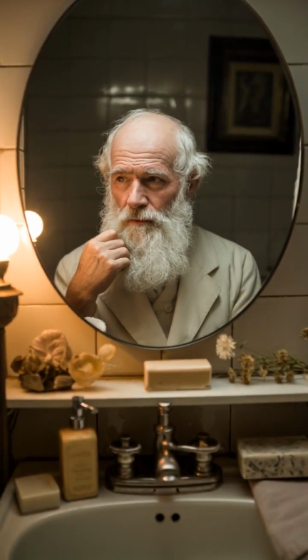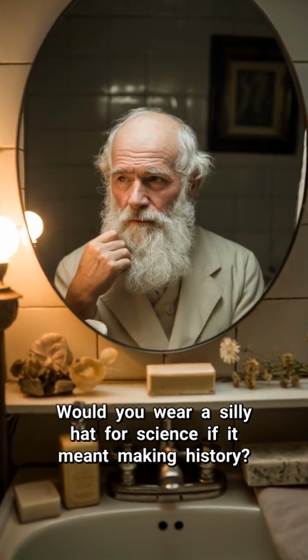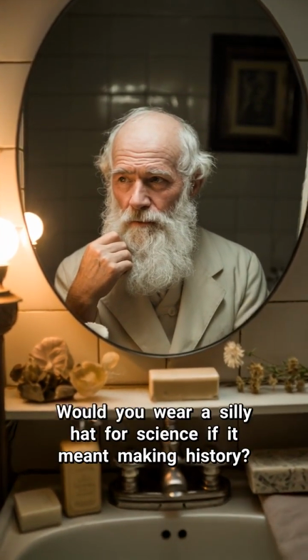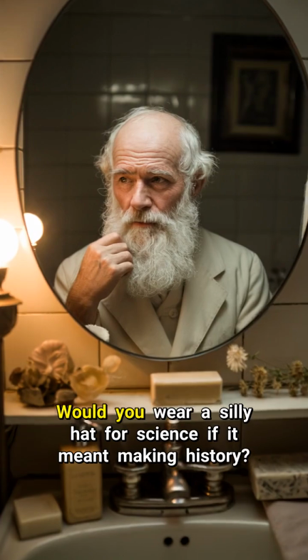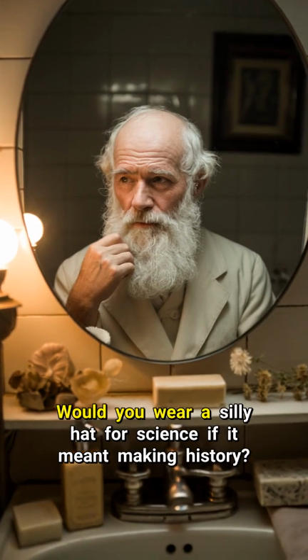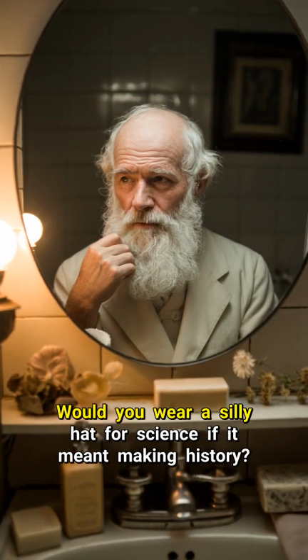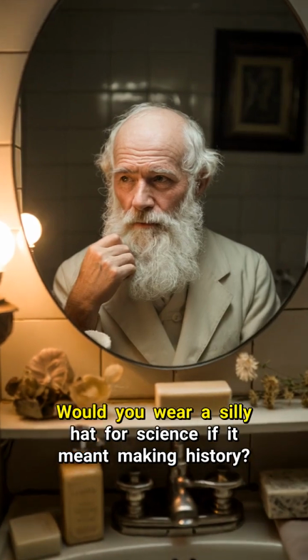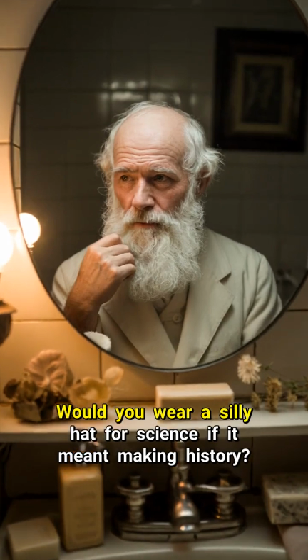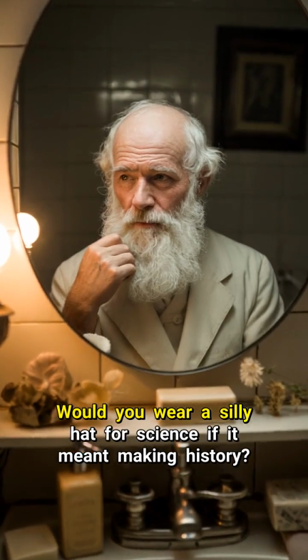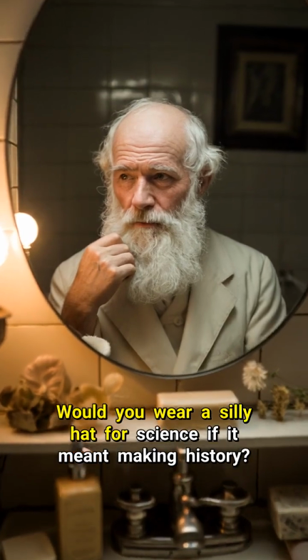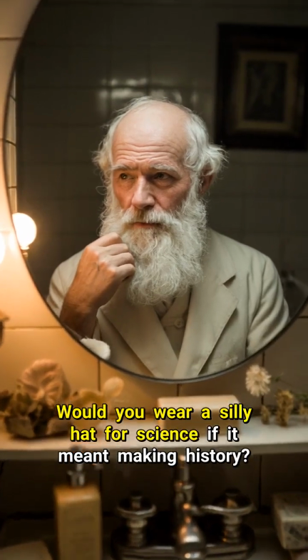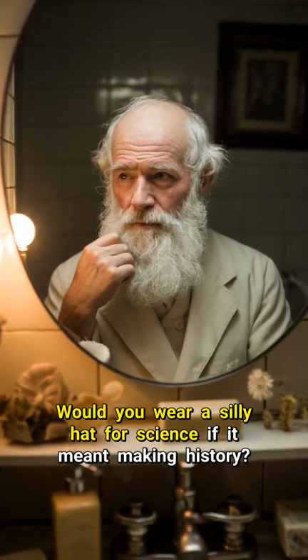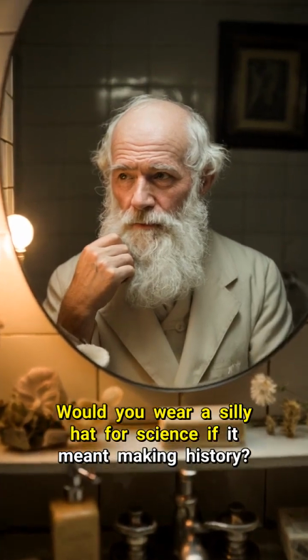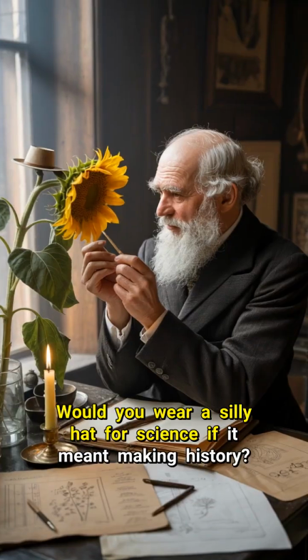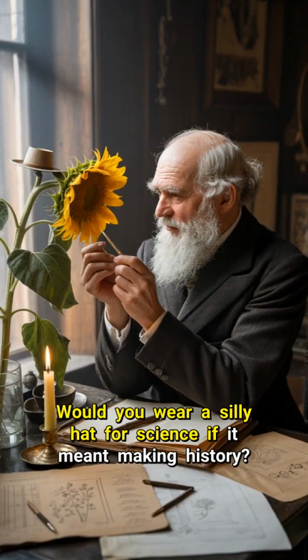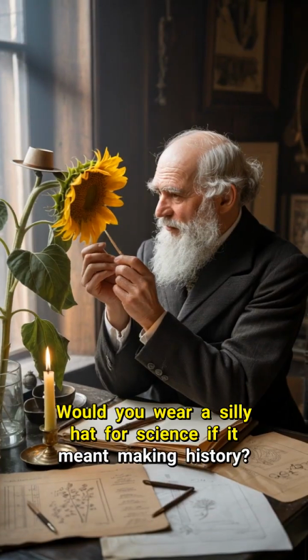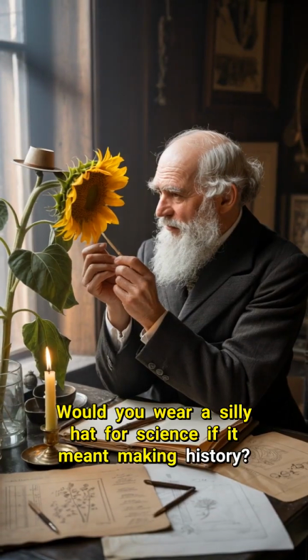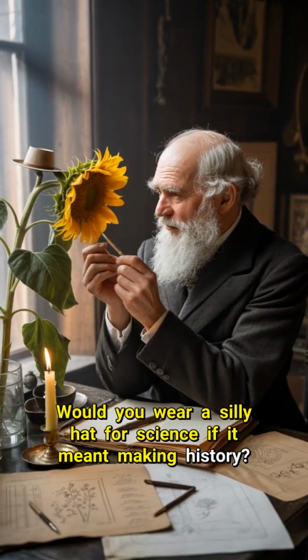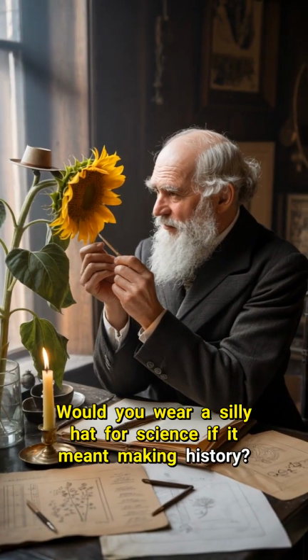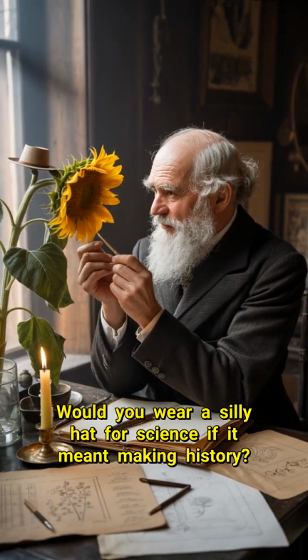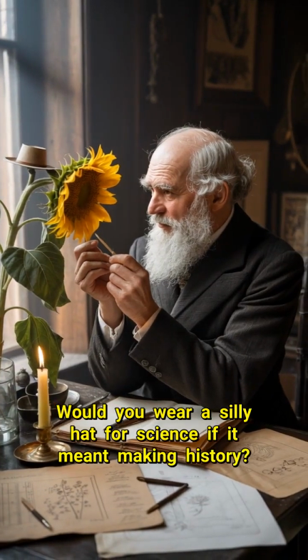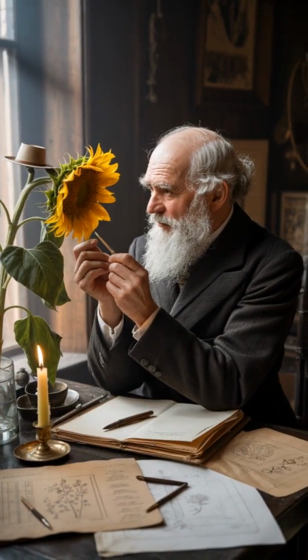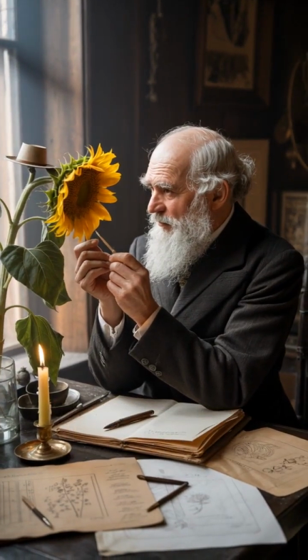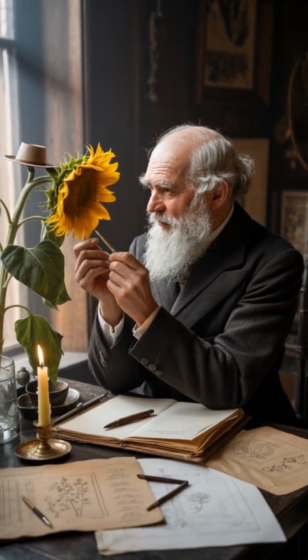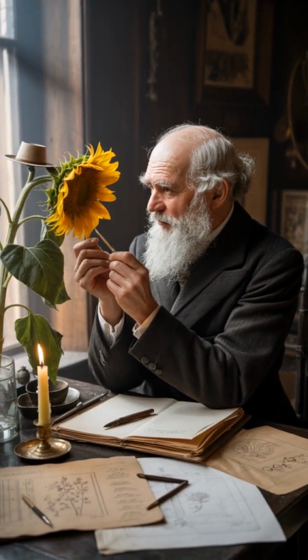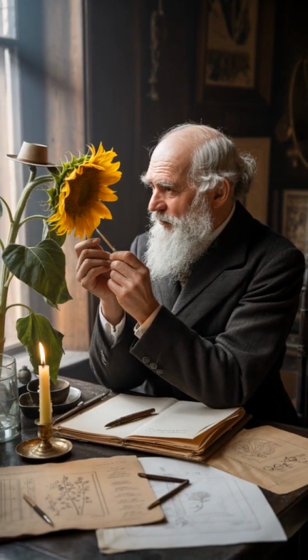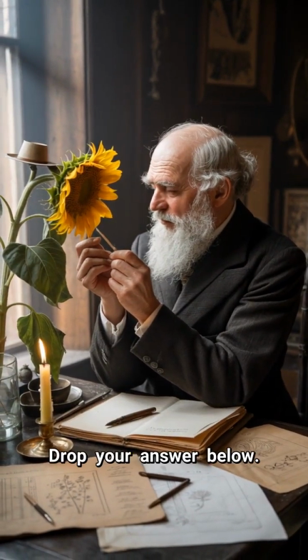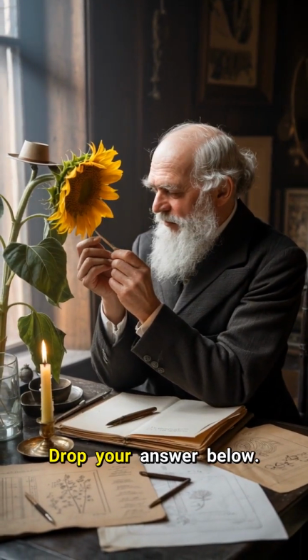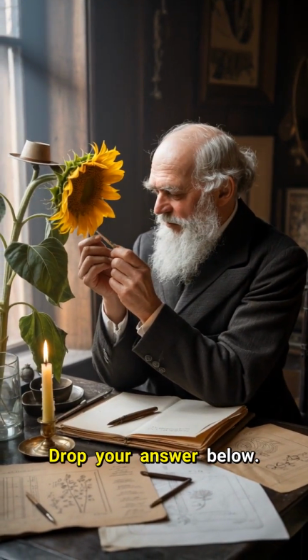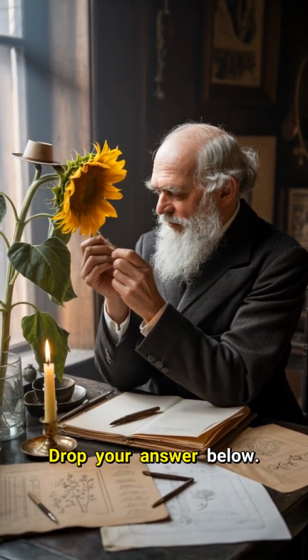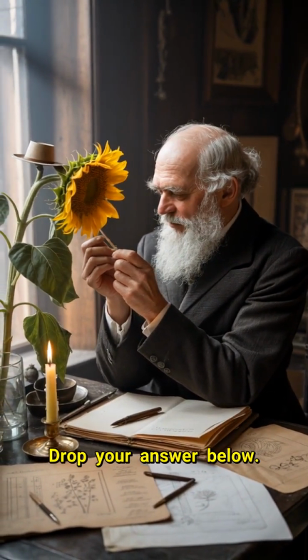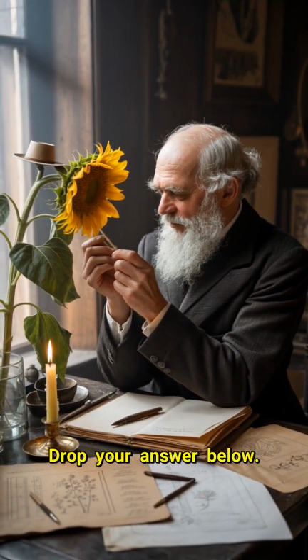Would you wear a silly hat for science if it meant making history? Drop your answer below.